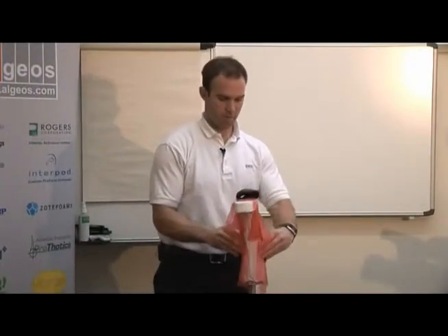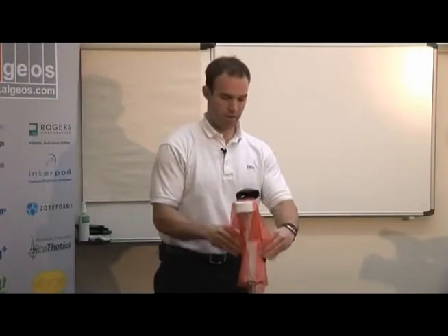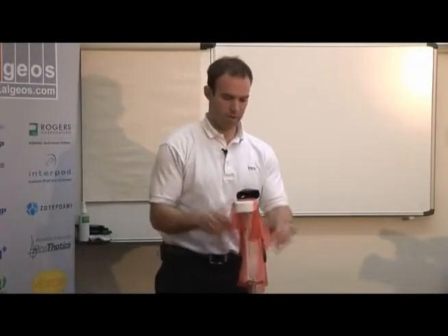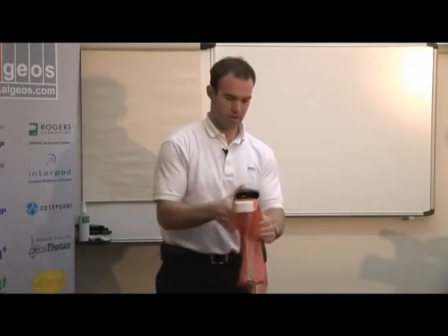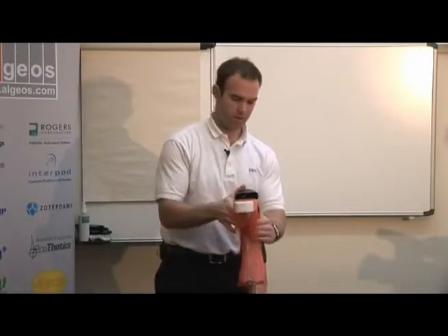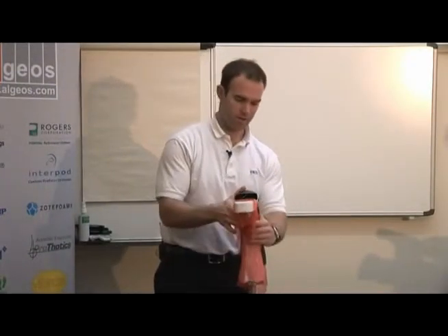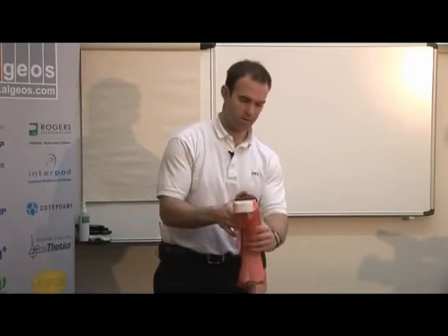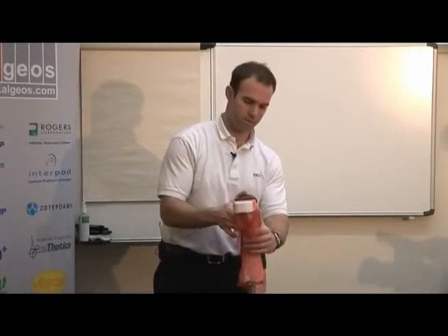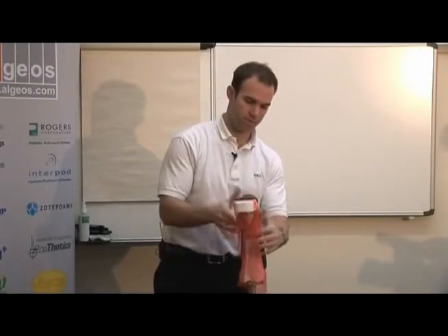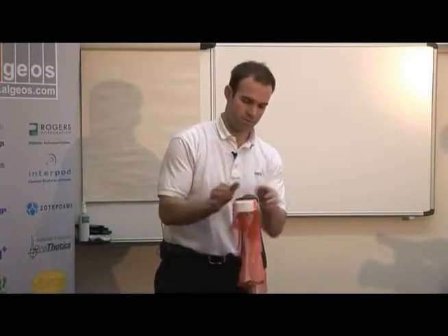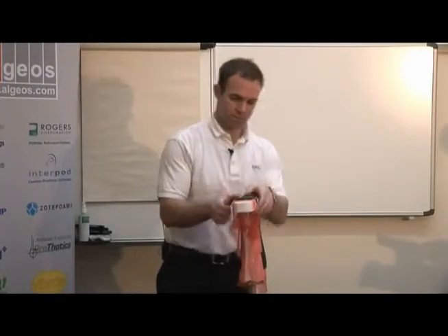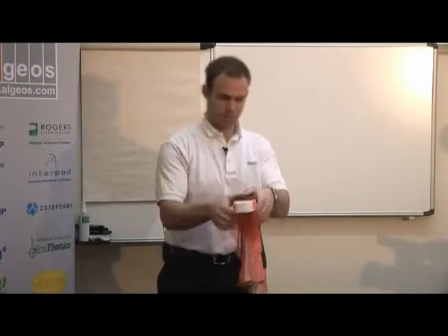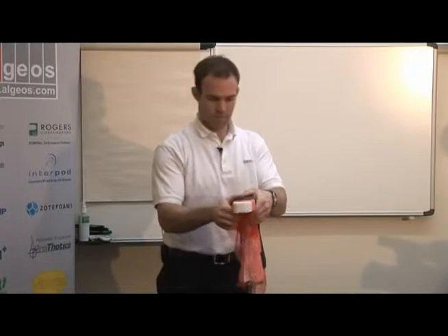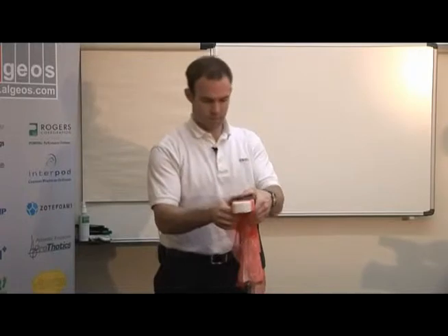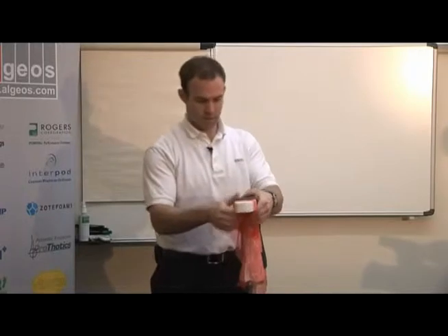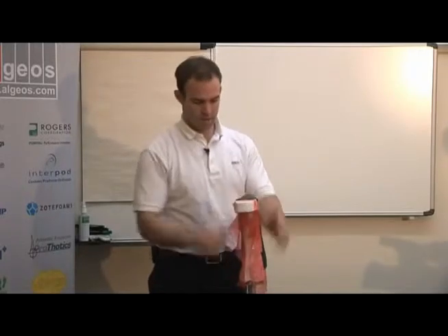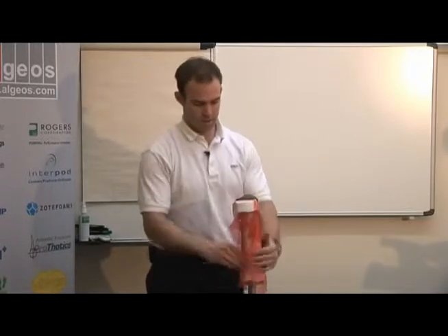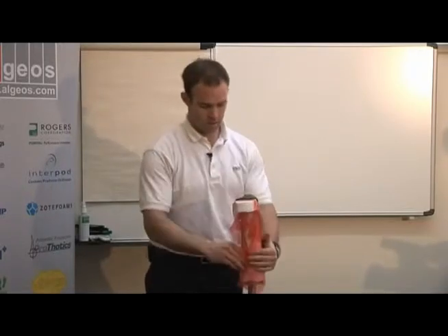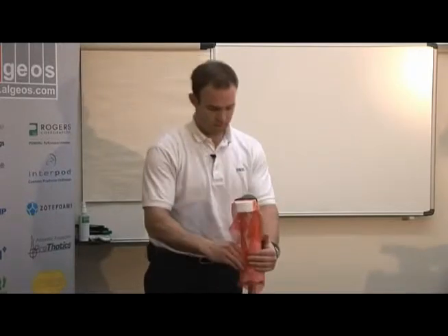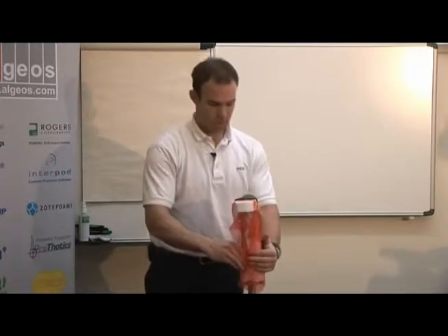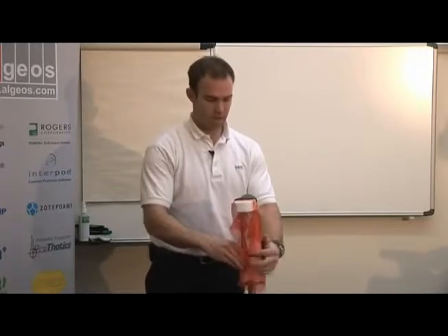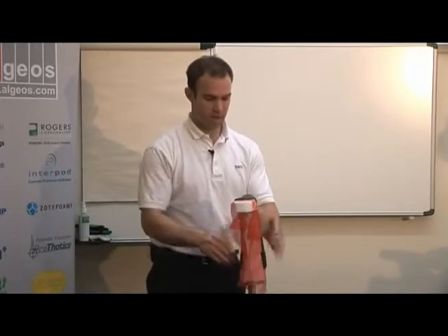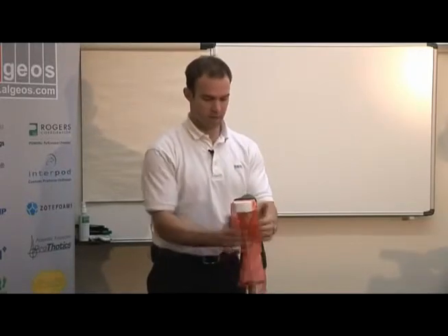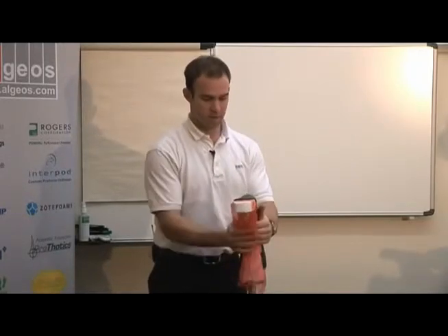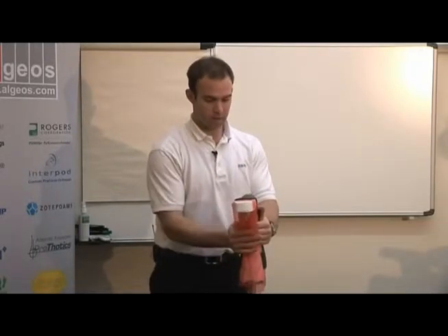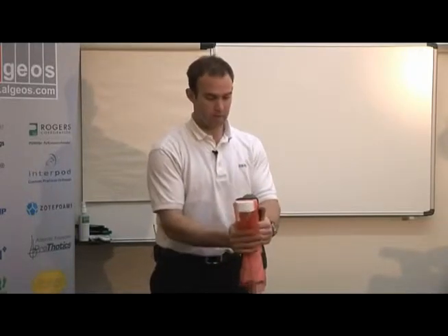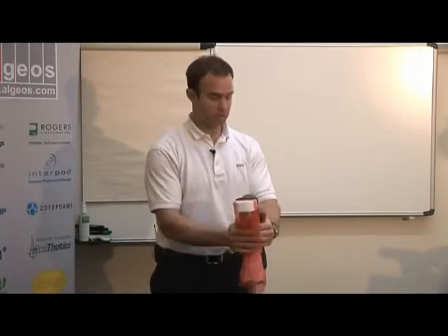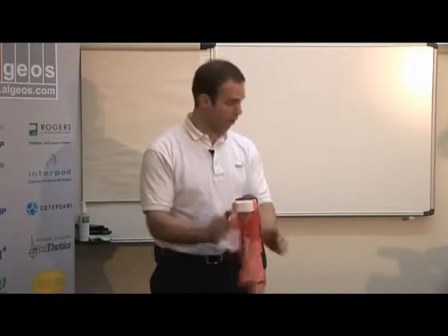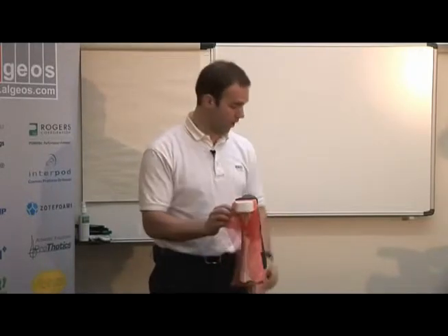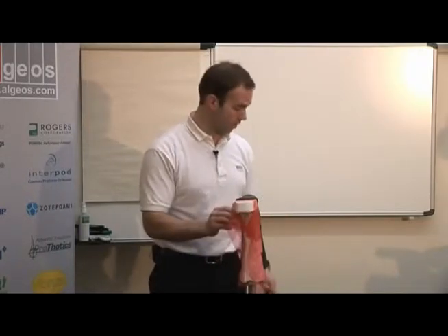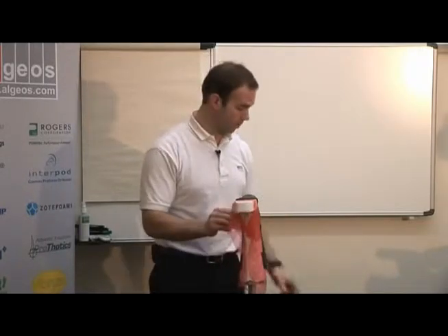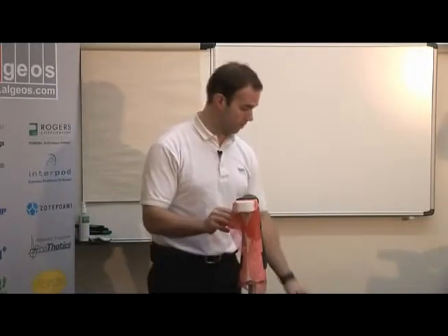So now I'll put it back on the mold. I can put it on like this.